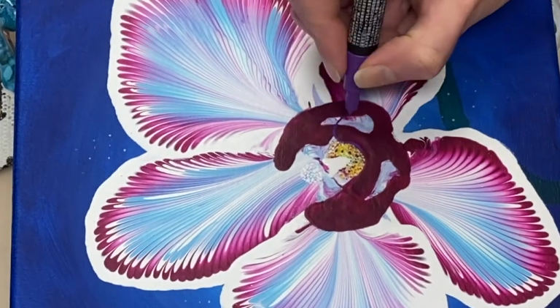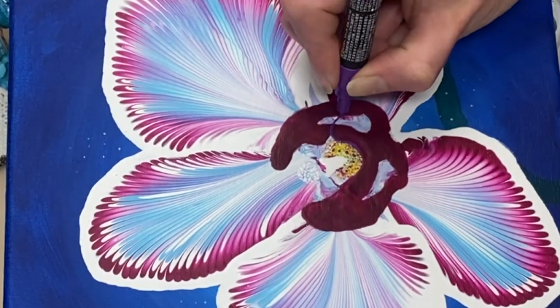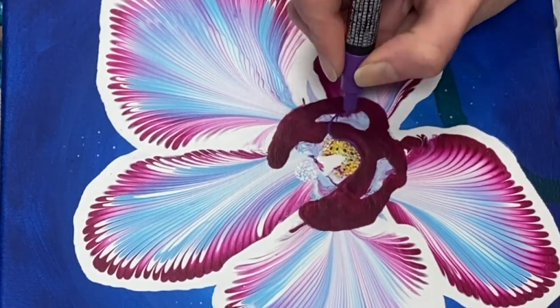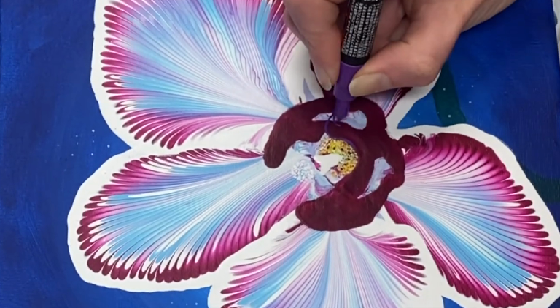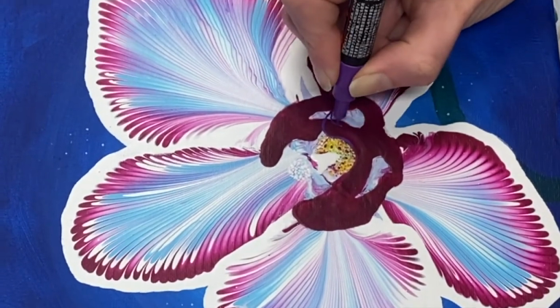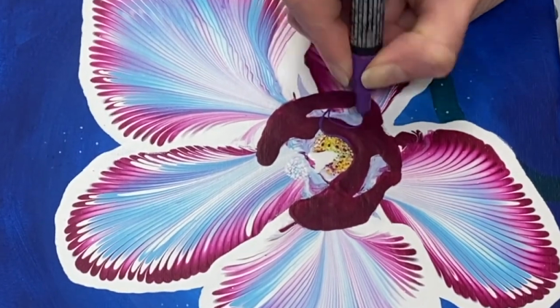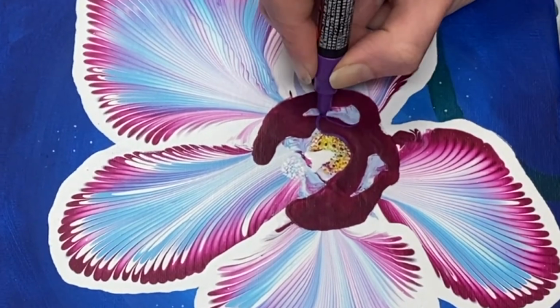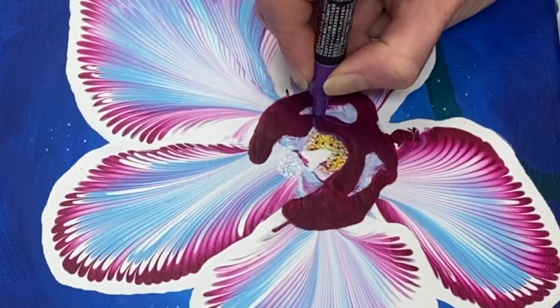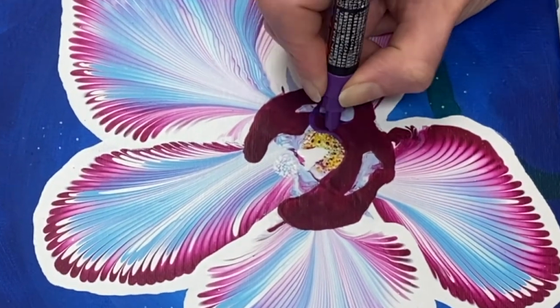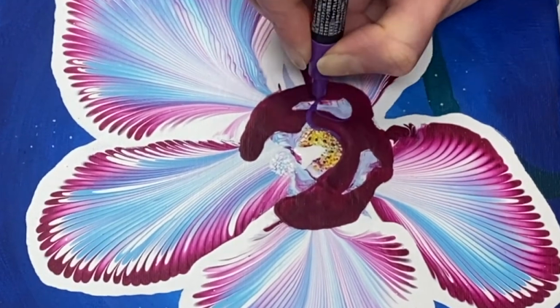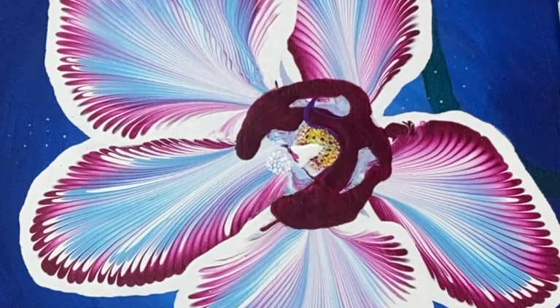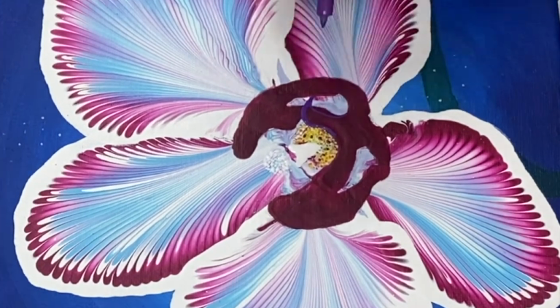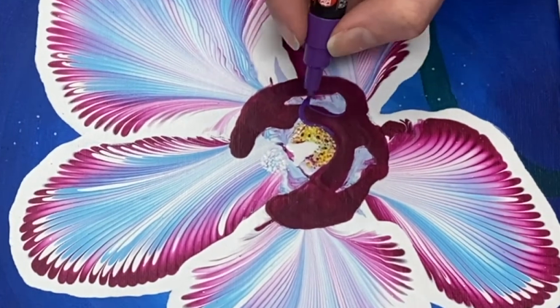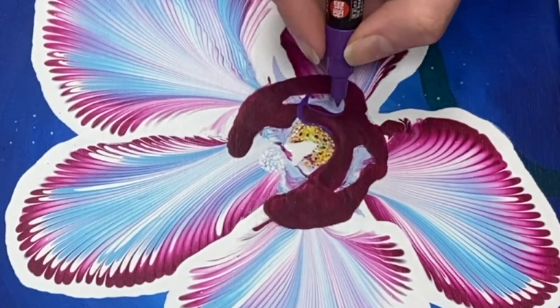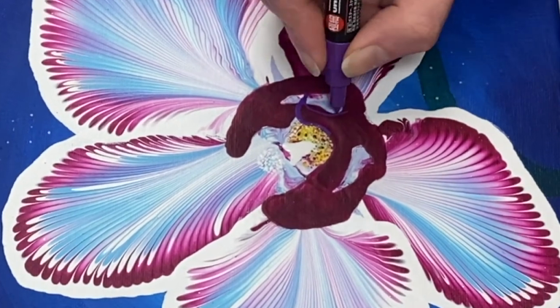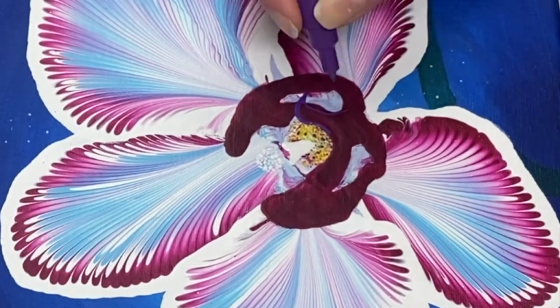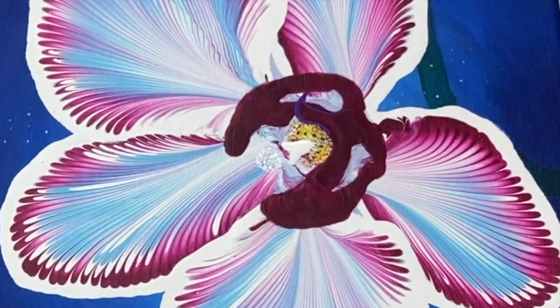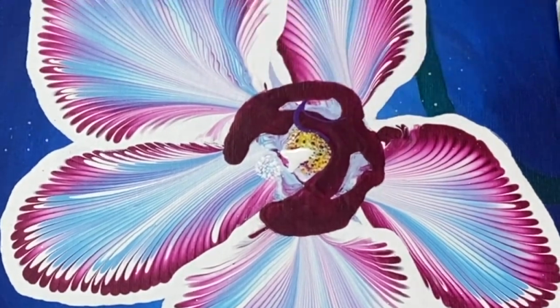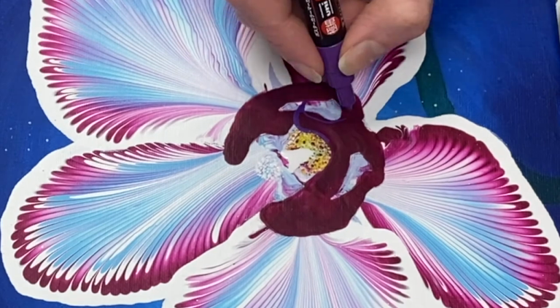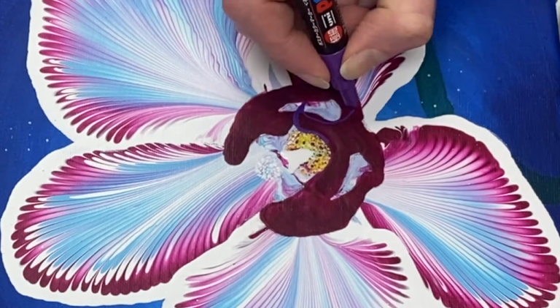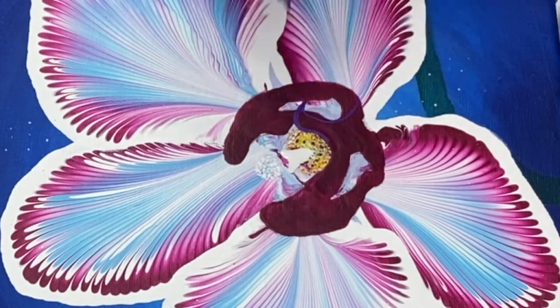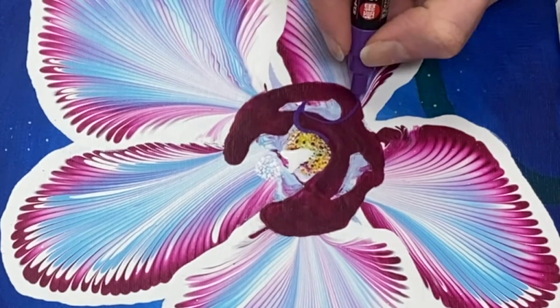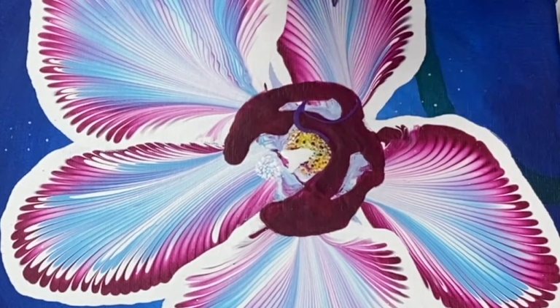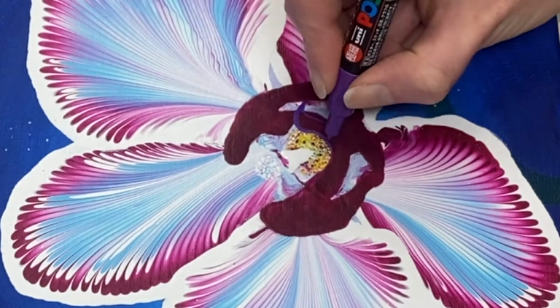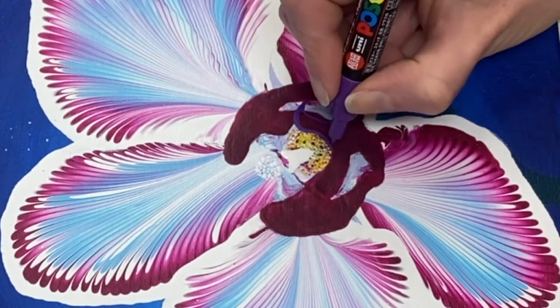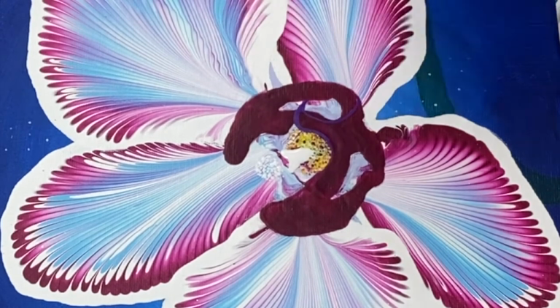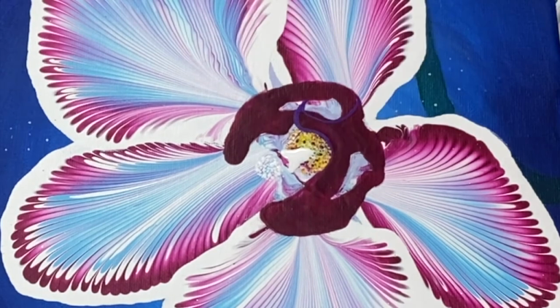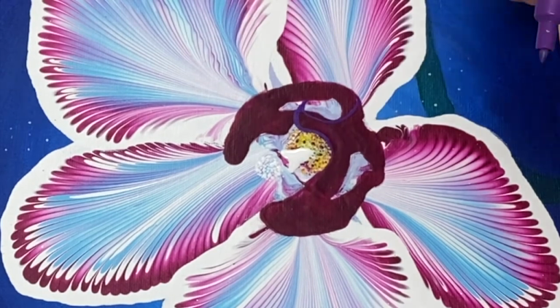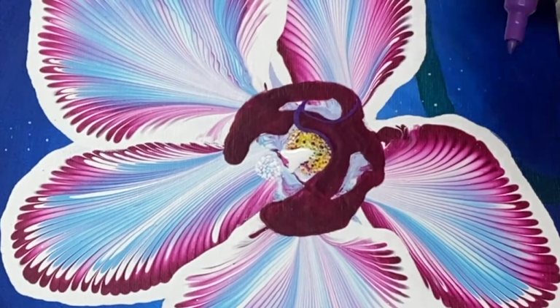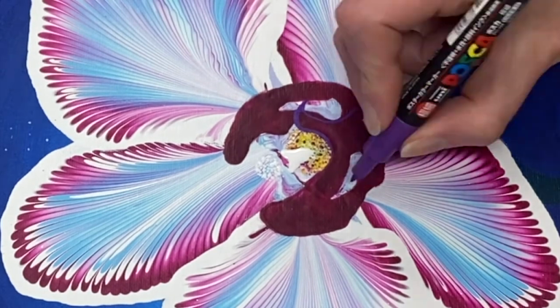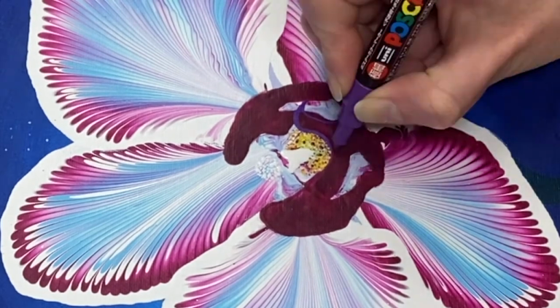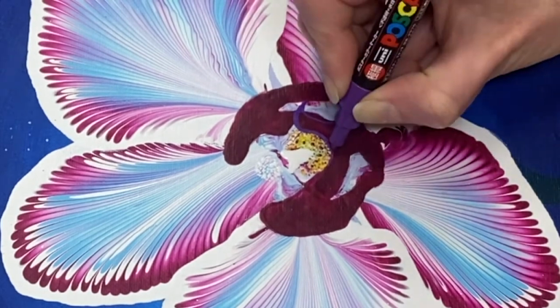And for this section I'm using a violet Posca pen.